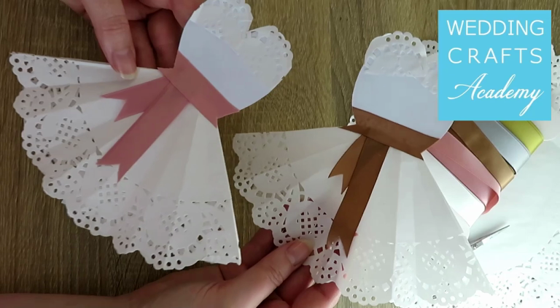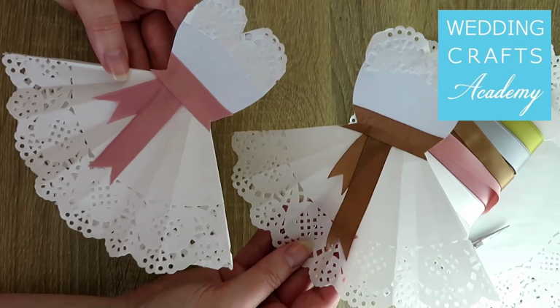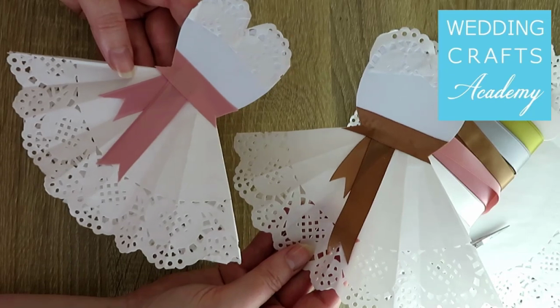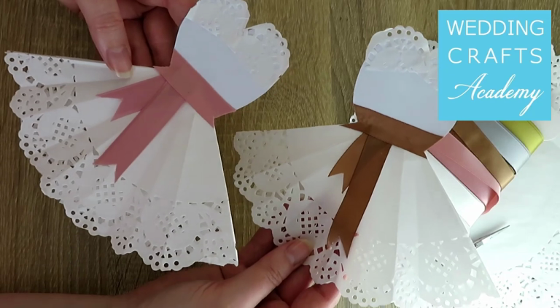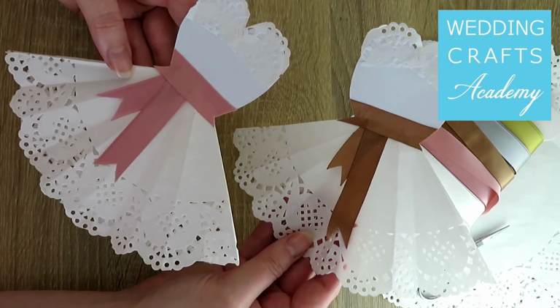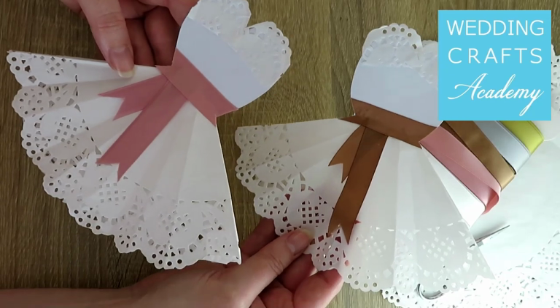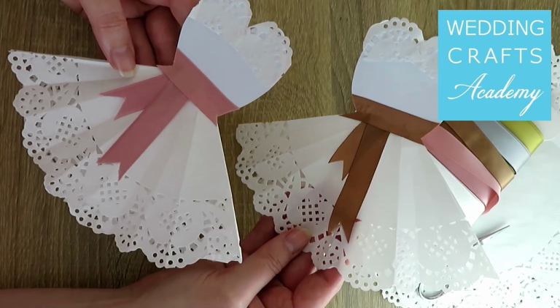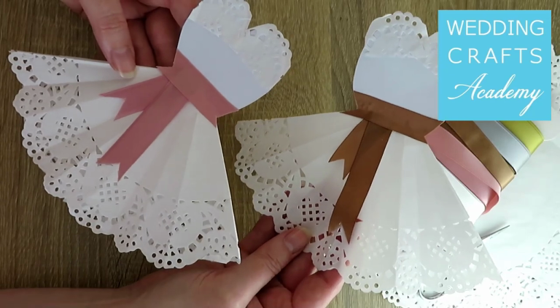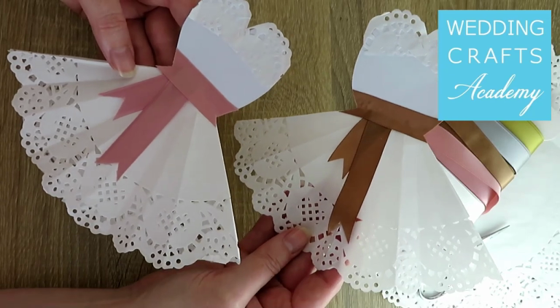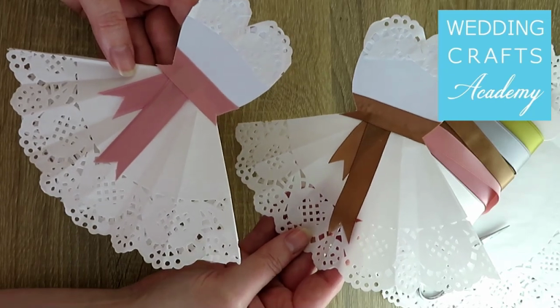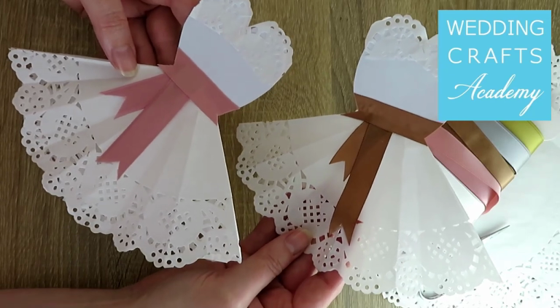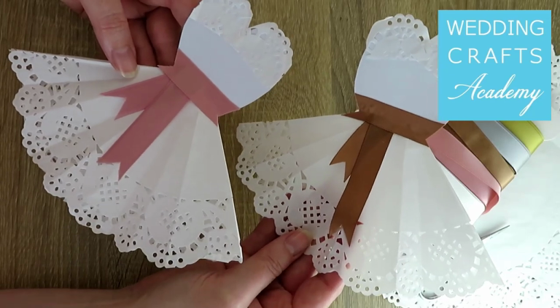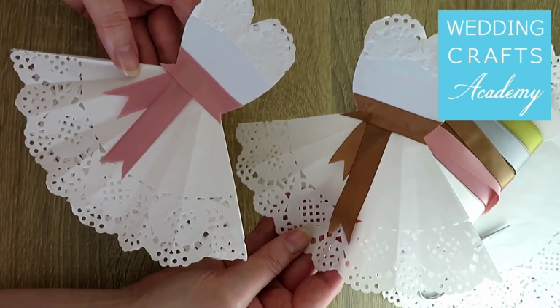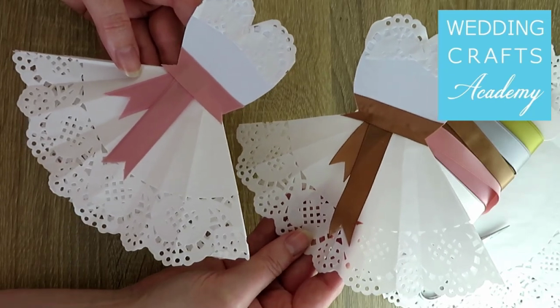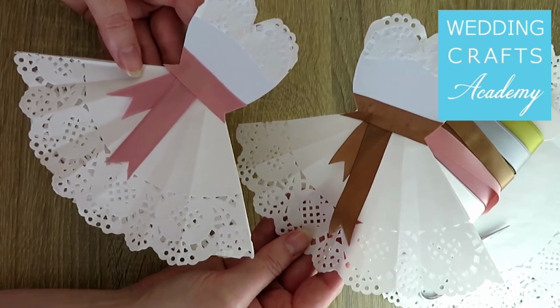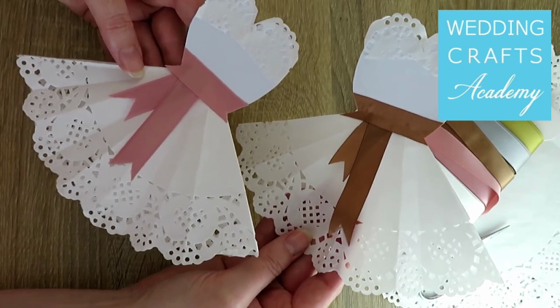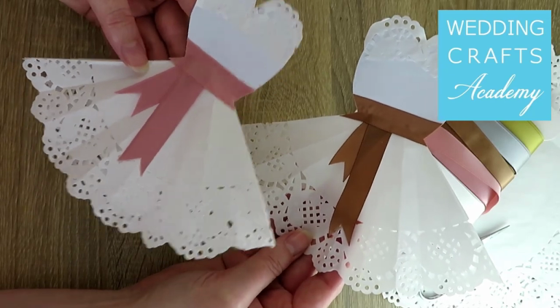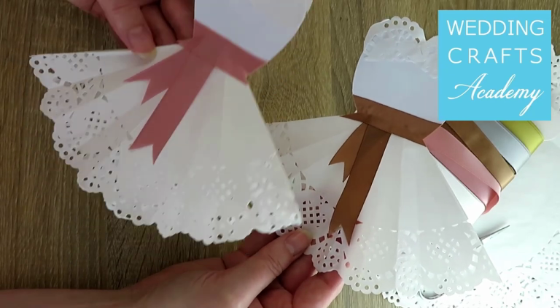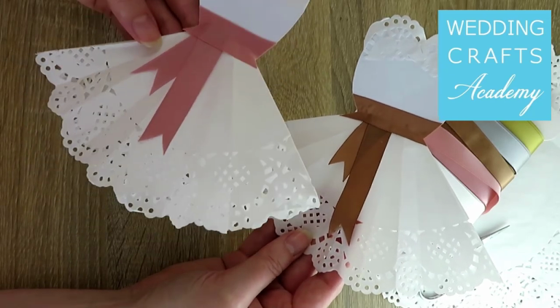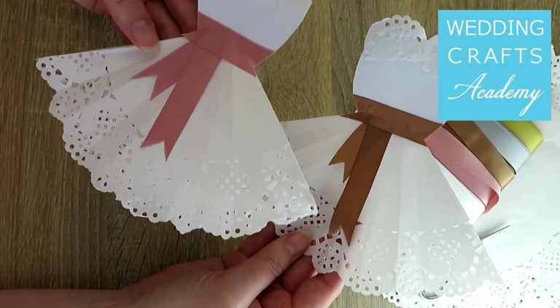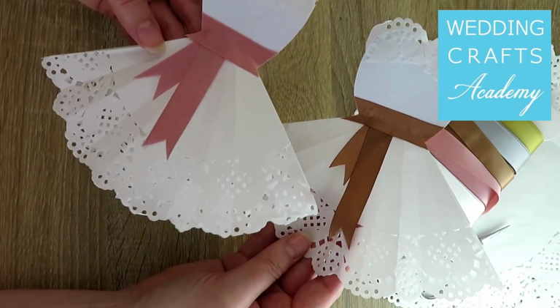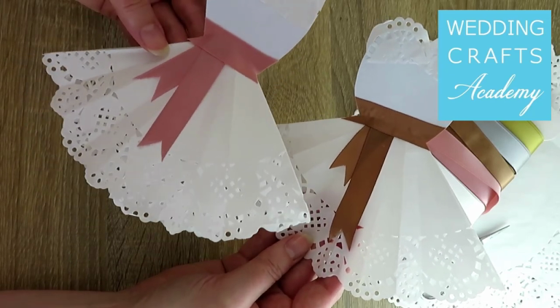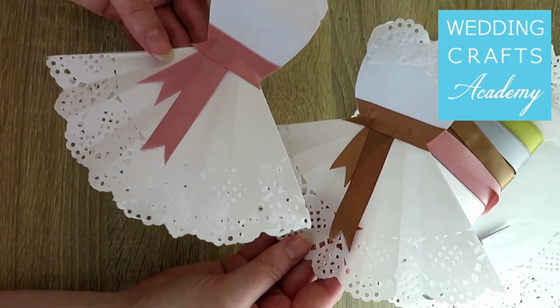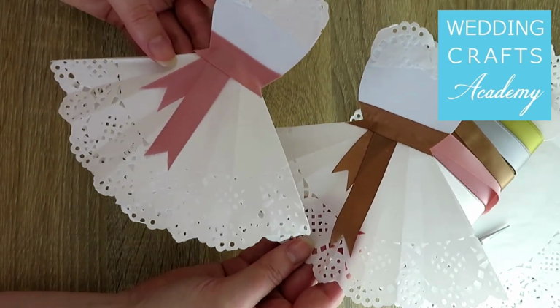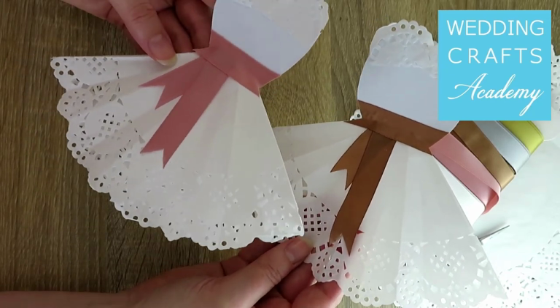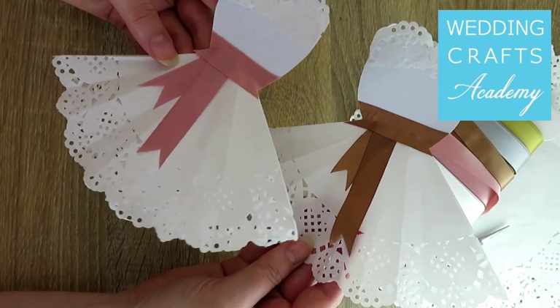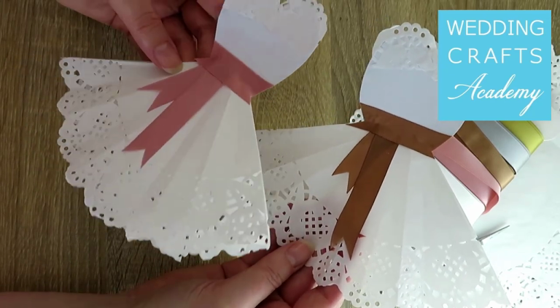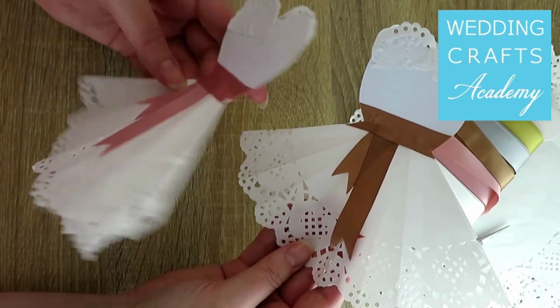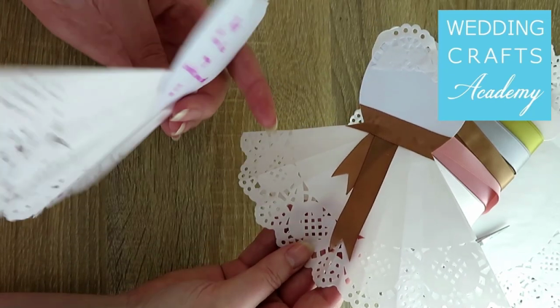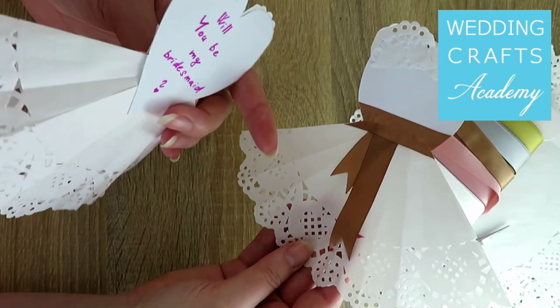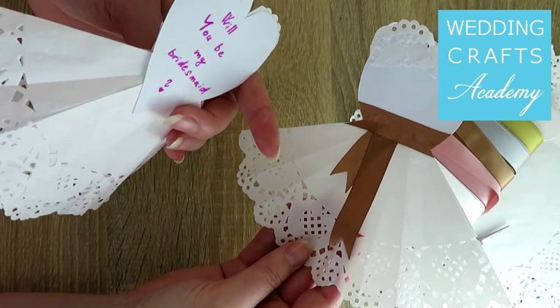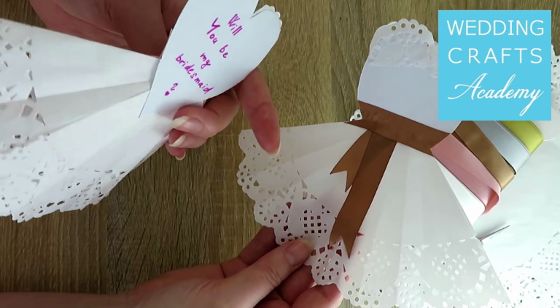We will make dresses out of paper doilies, with a space for your message at the back.